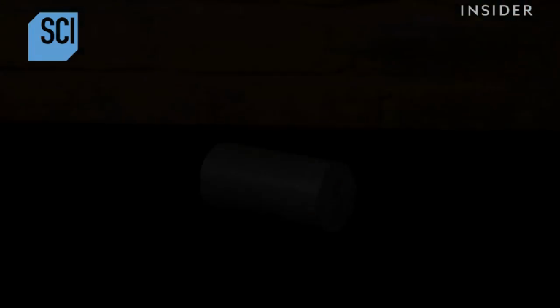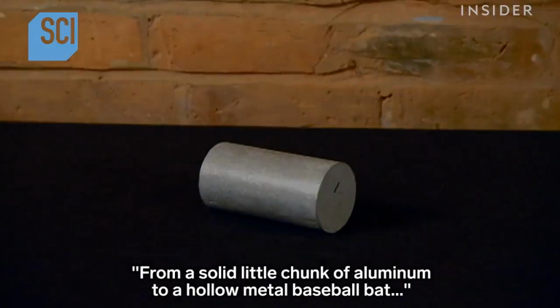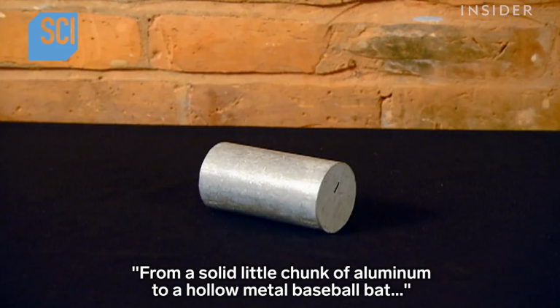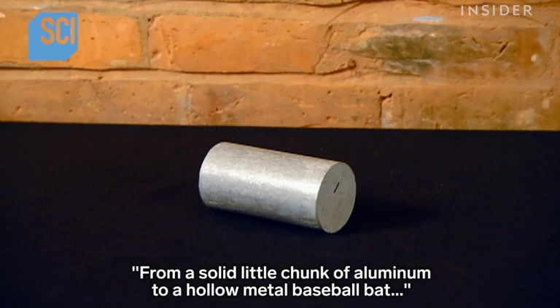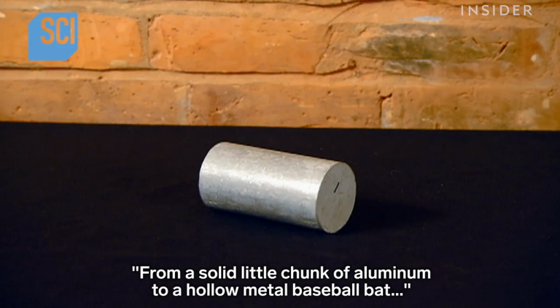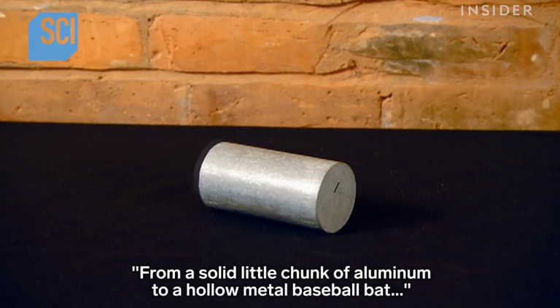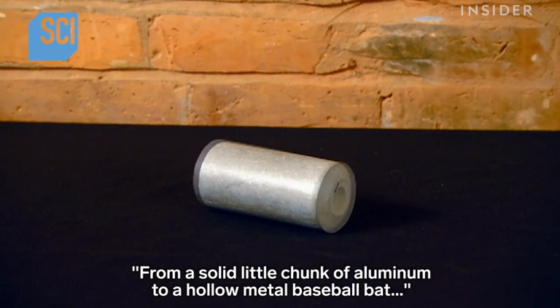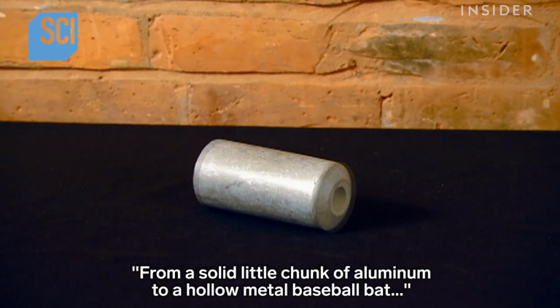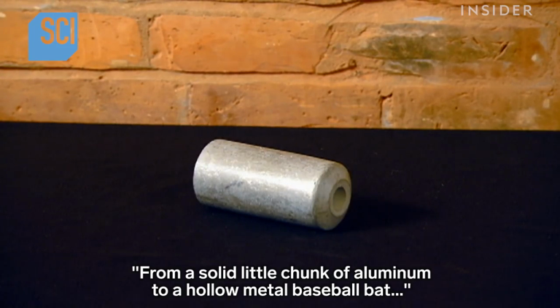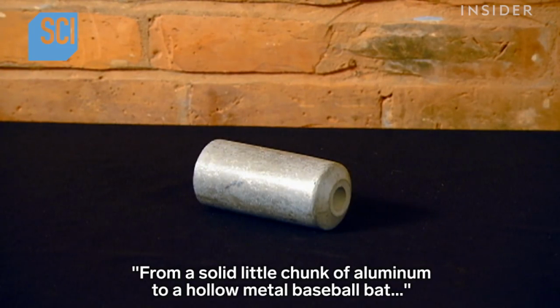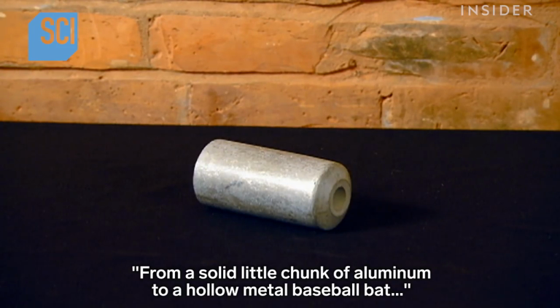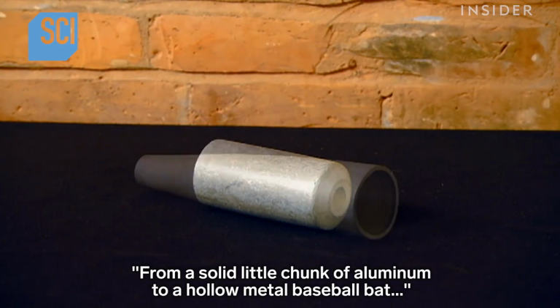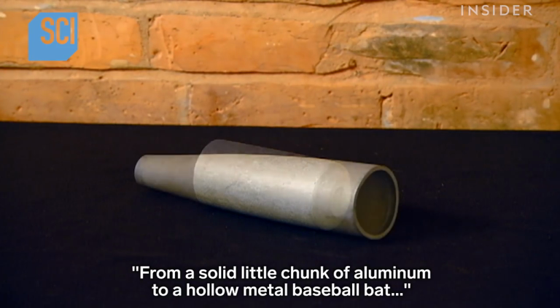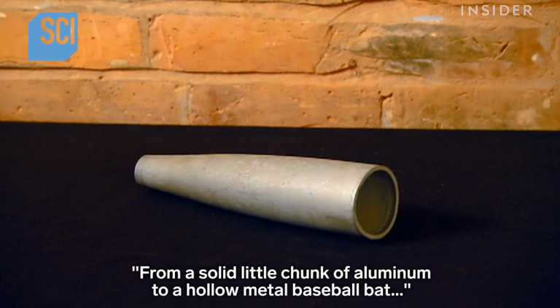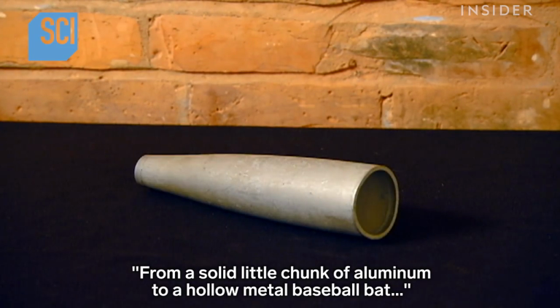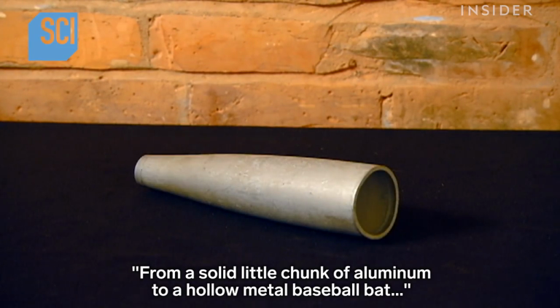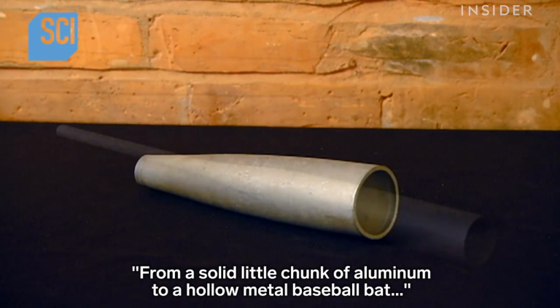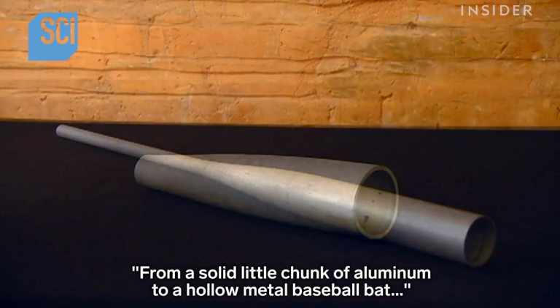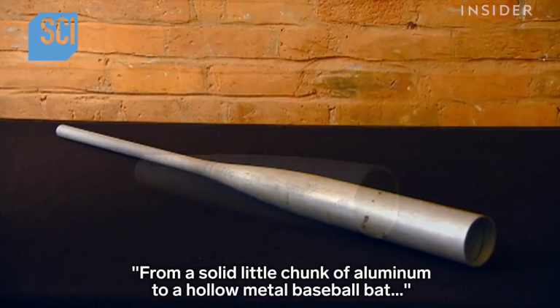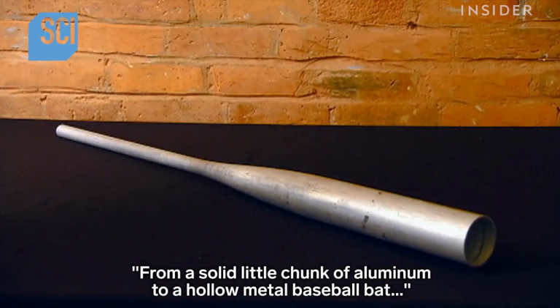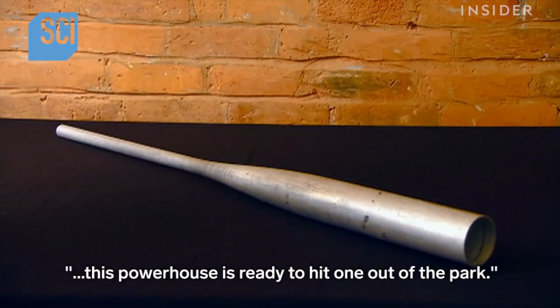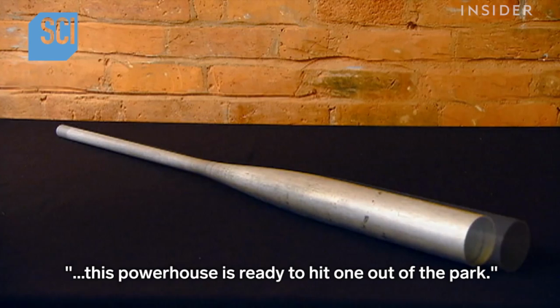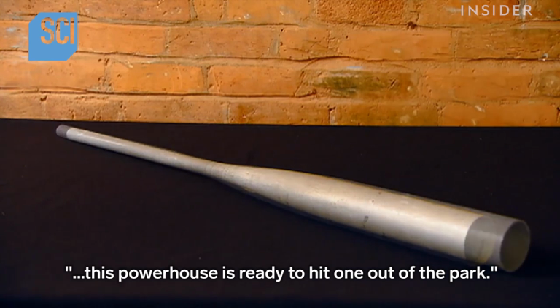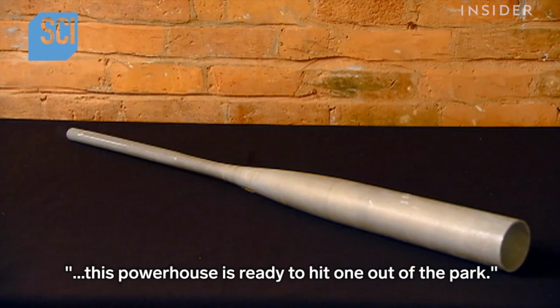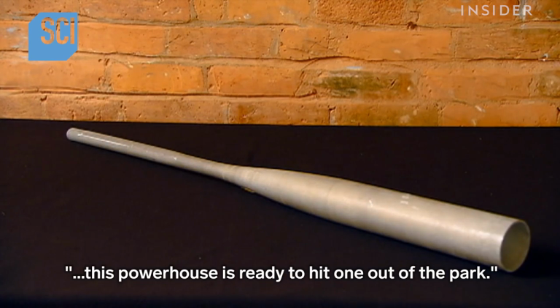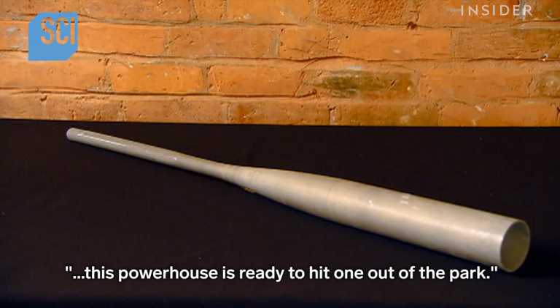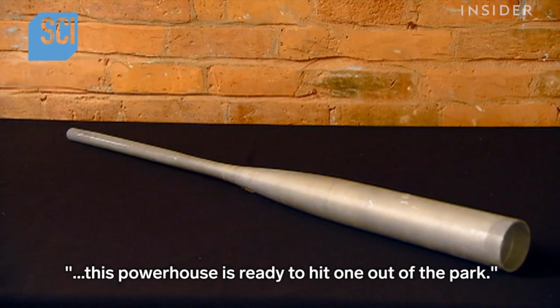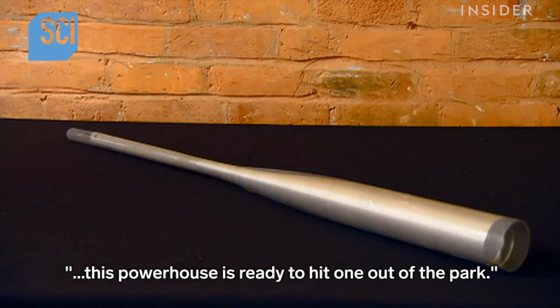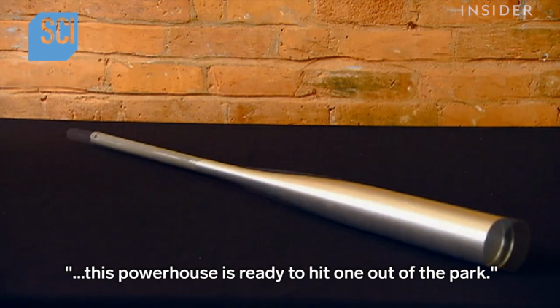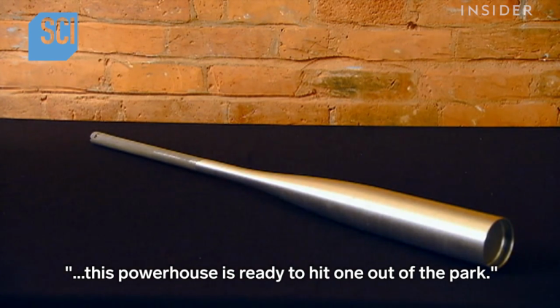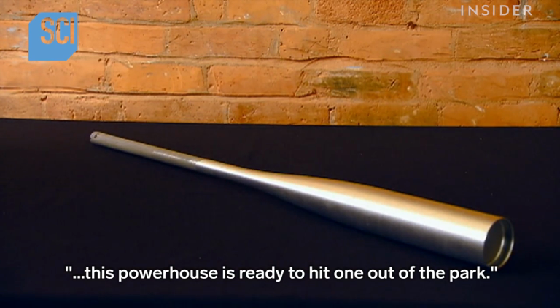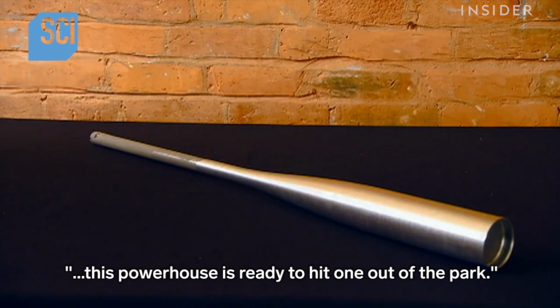From a solid little chunk of aluminum to a hollow metal baseball bat, this powerhouse is ready to hit one out of the park.